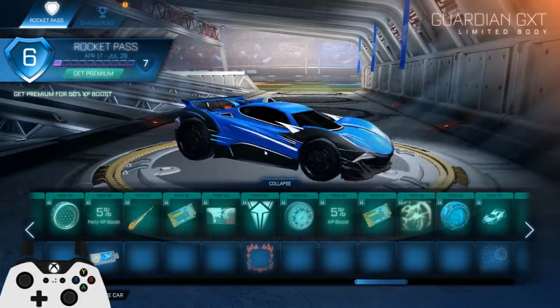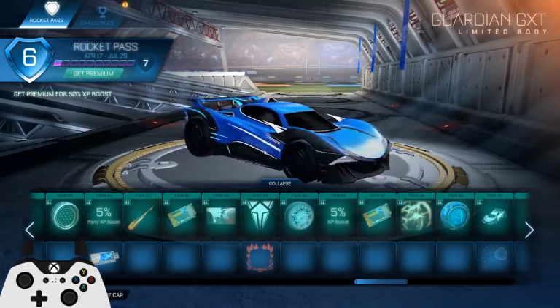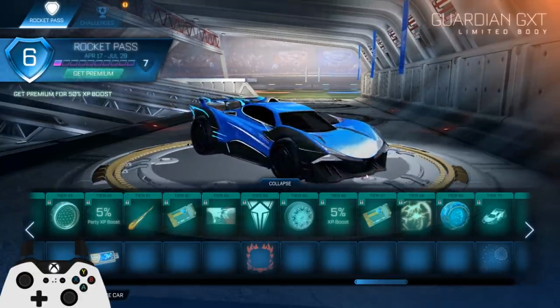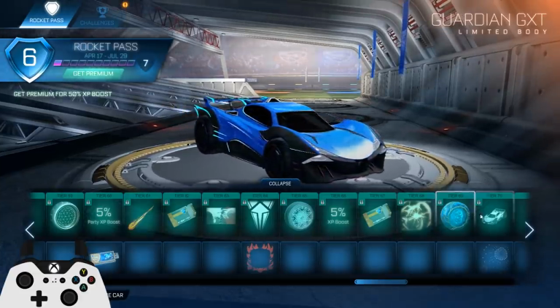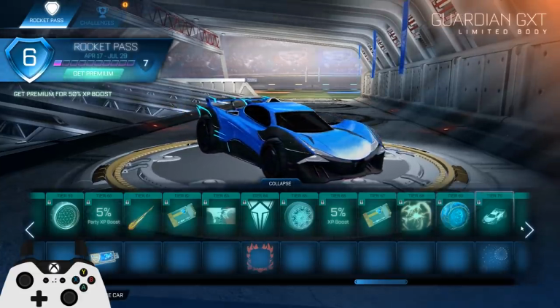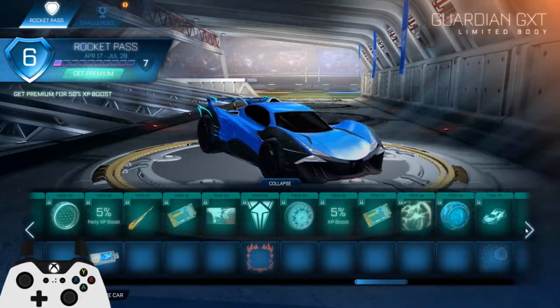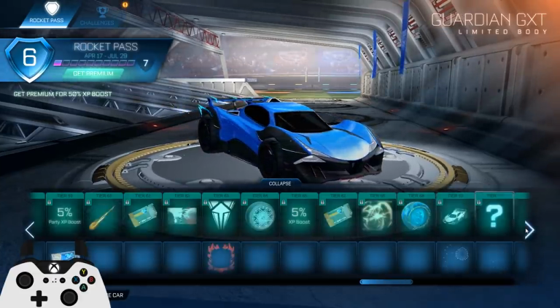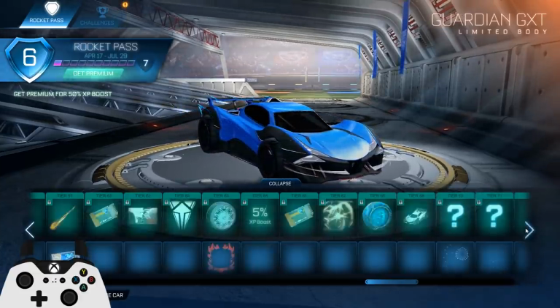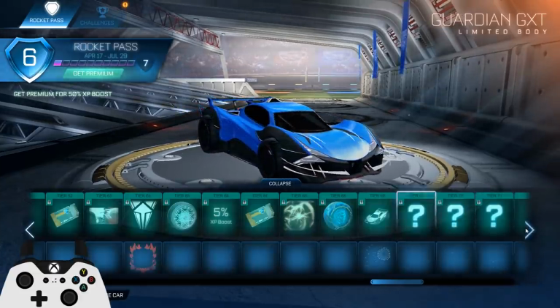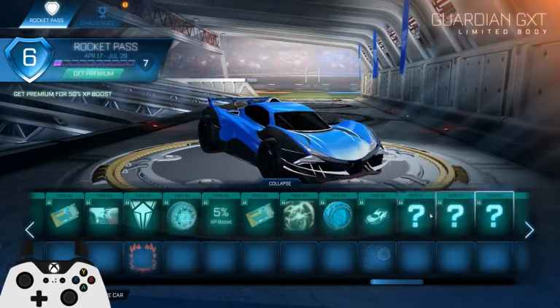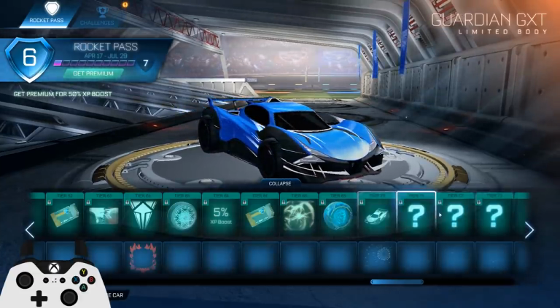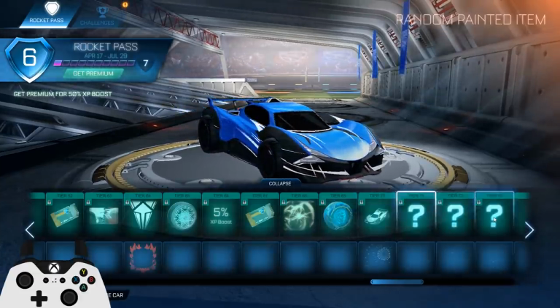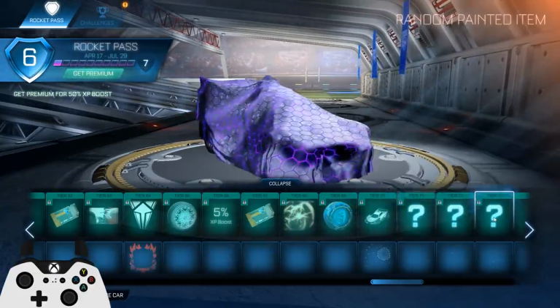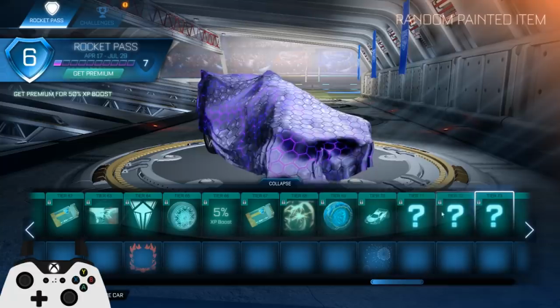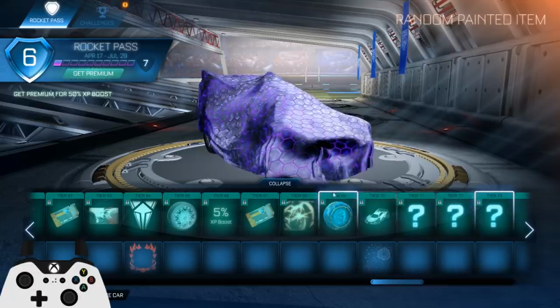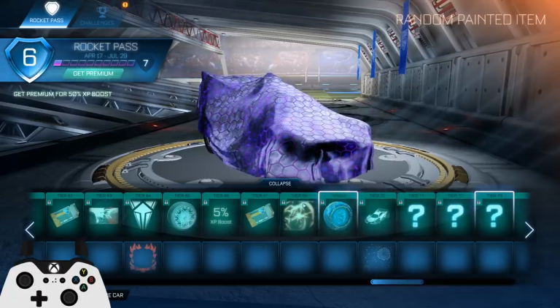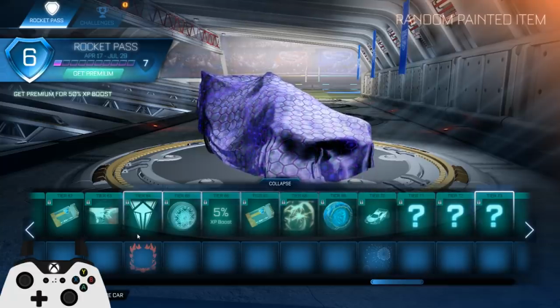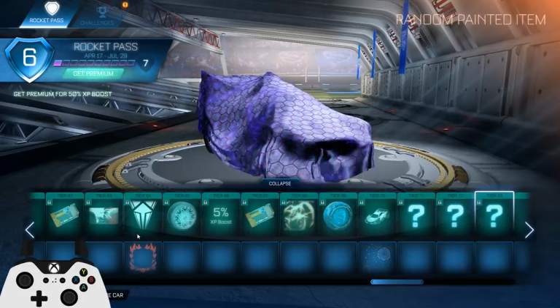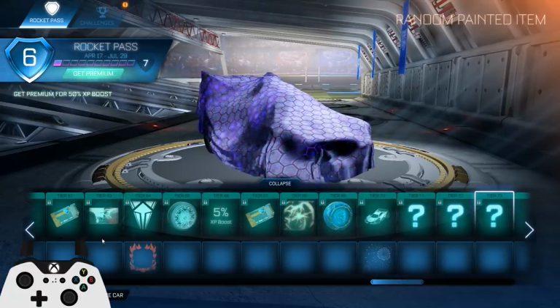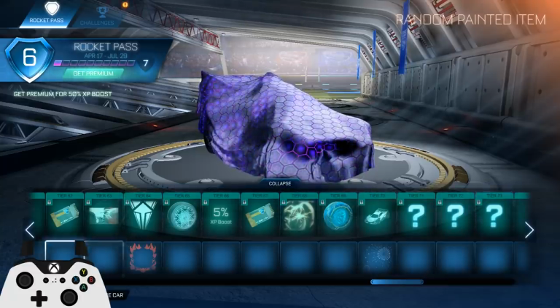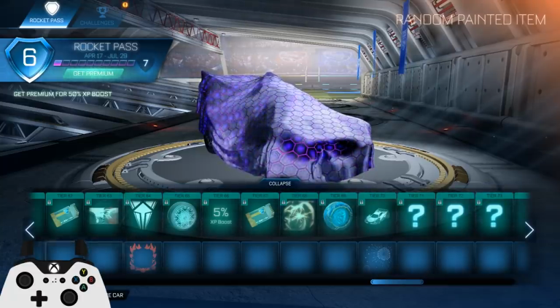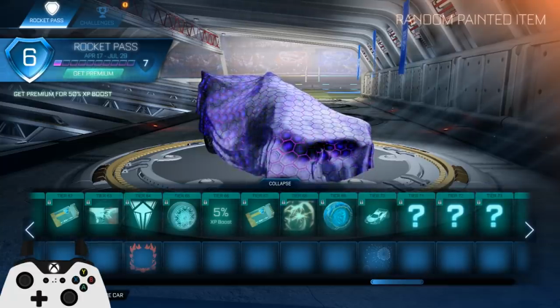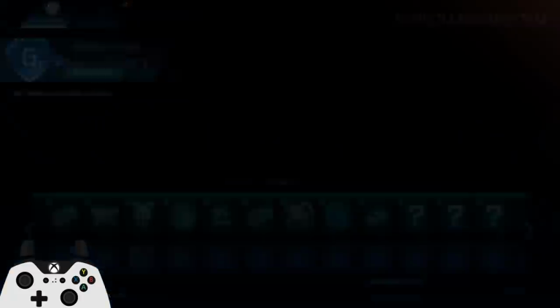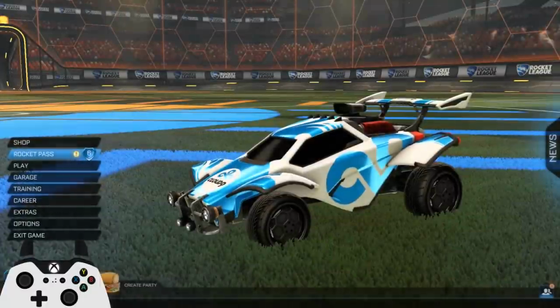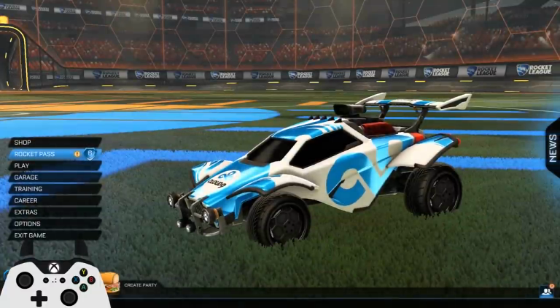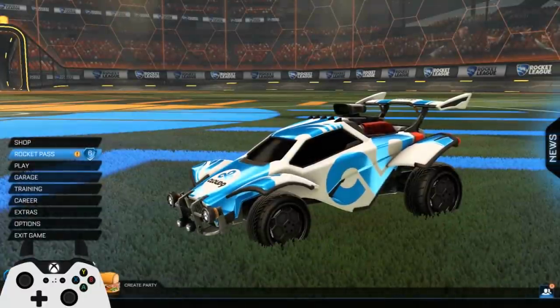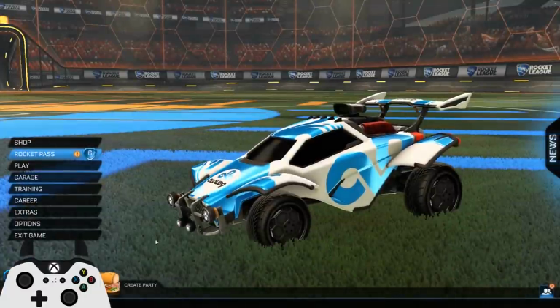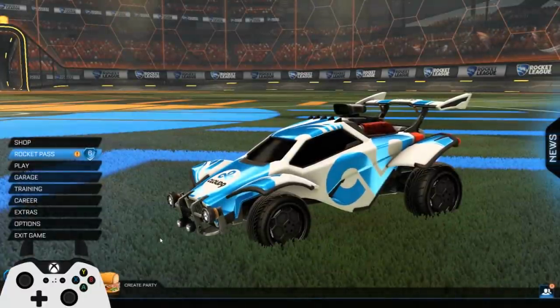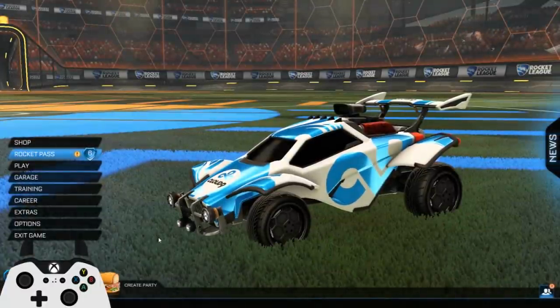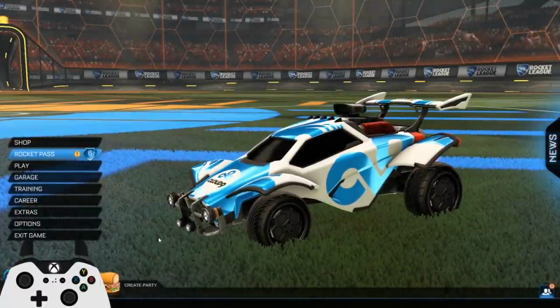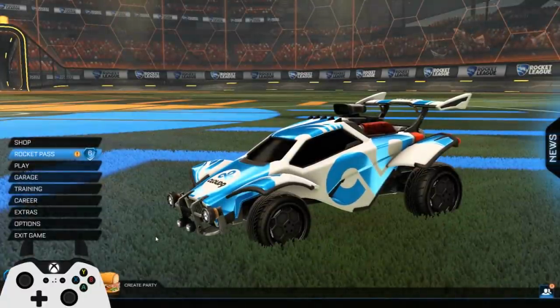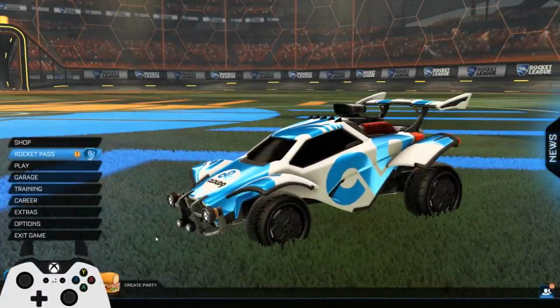This is the last one — holy, that looks pretty nuts! It has like lights that flash, that's pretty cool to be honest. Yeah that looks nice, and then everything else is painted. So those are the Rocket Pass items — let me know what you guys think about those.